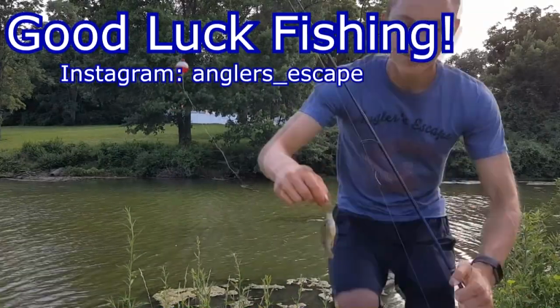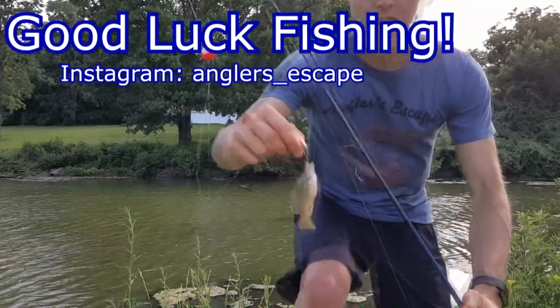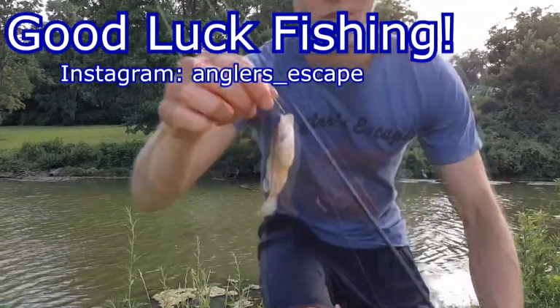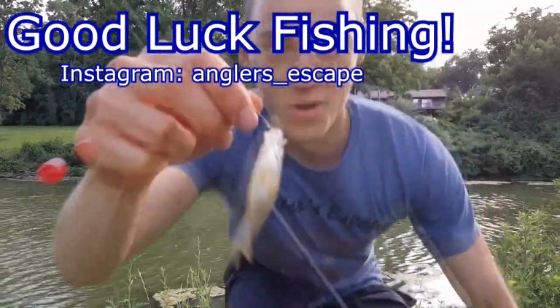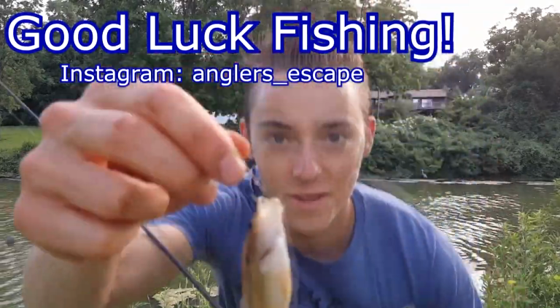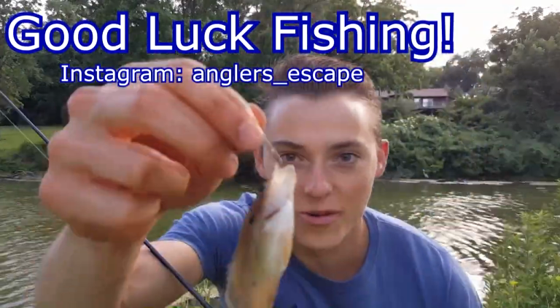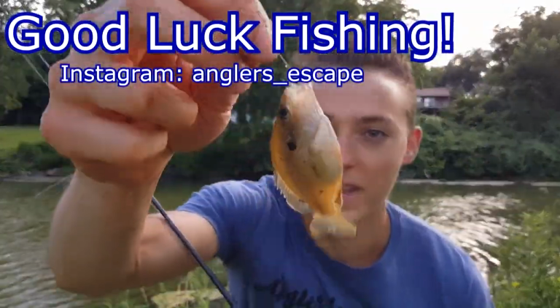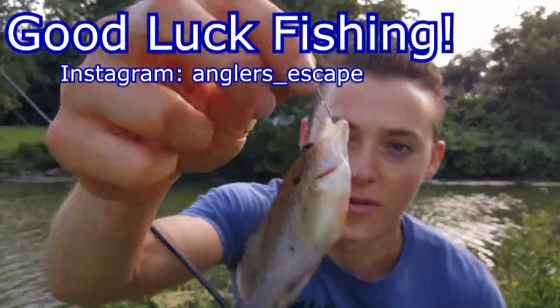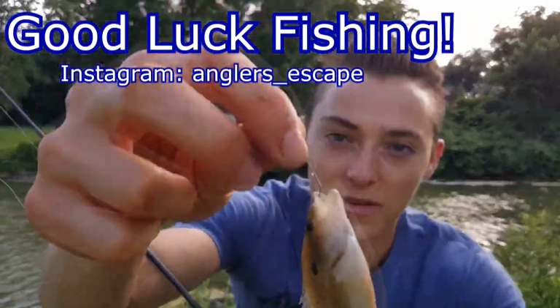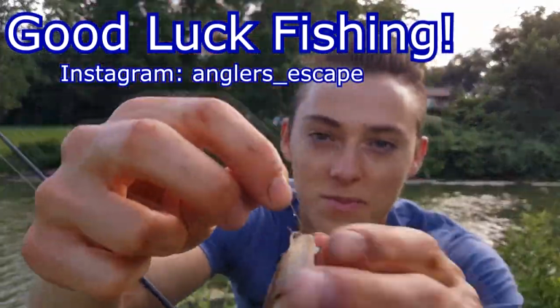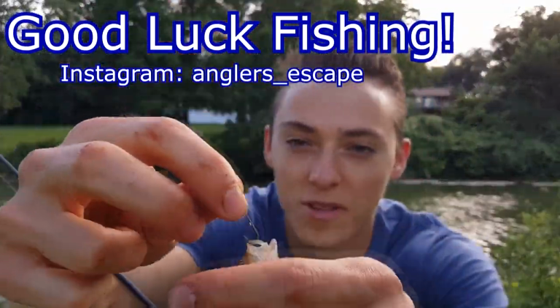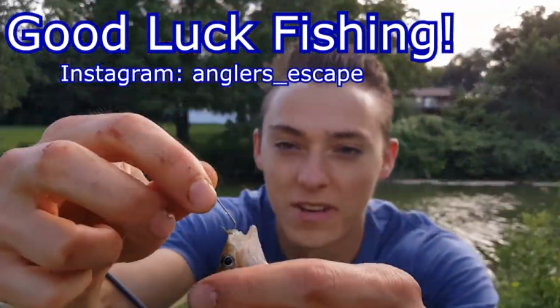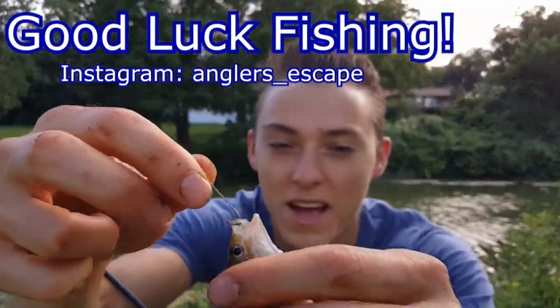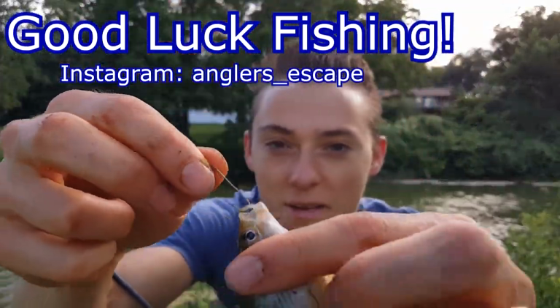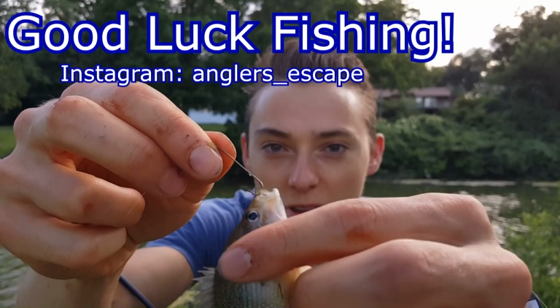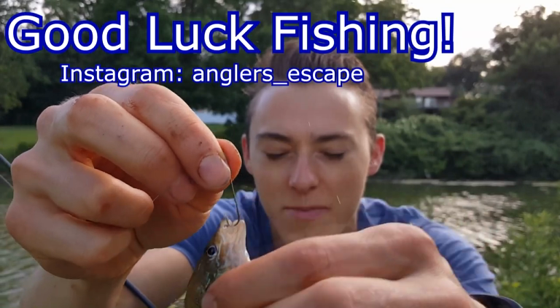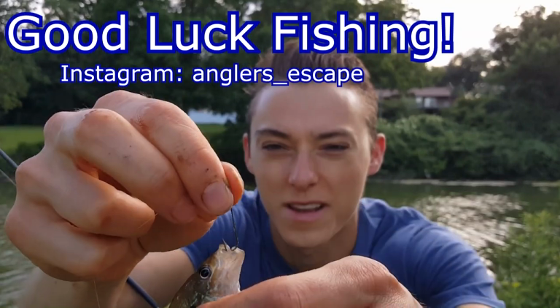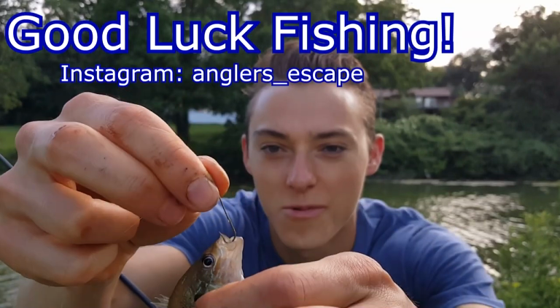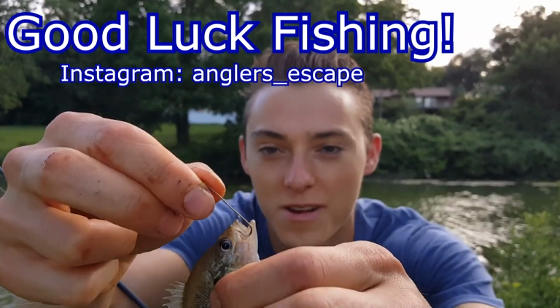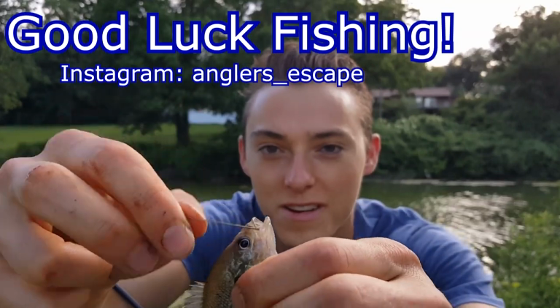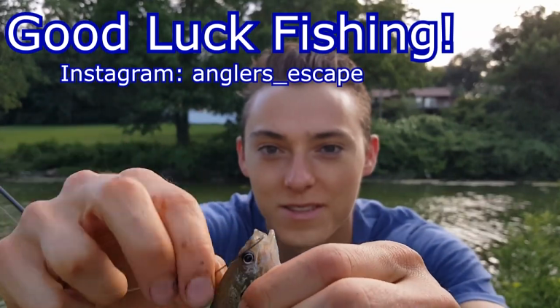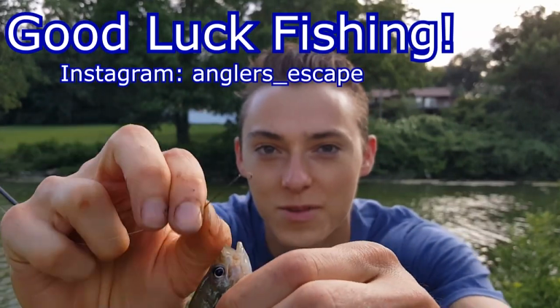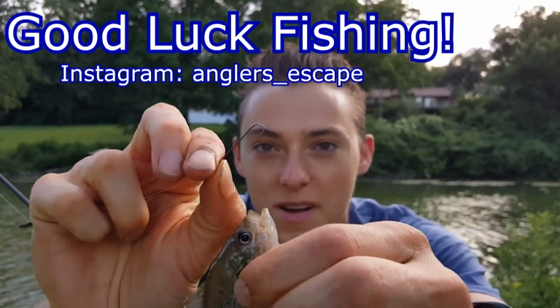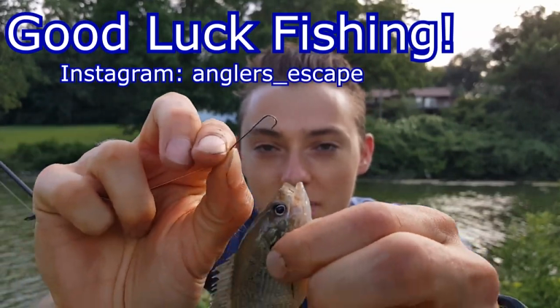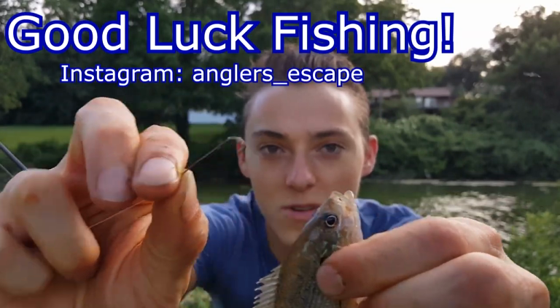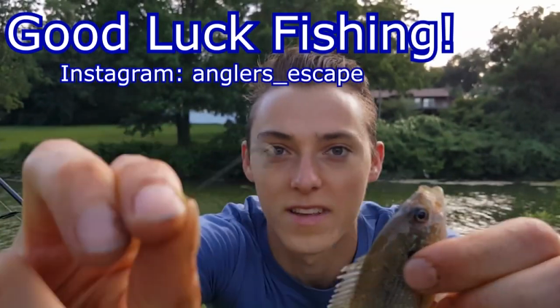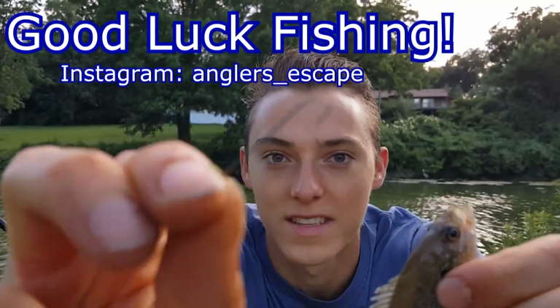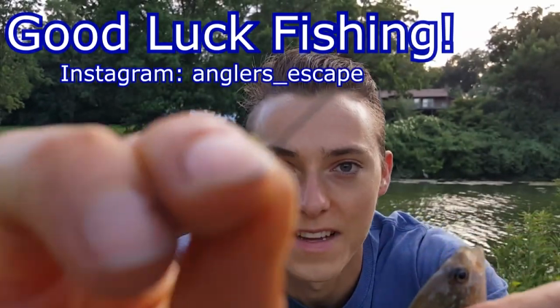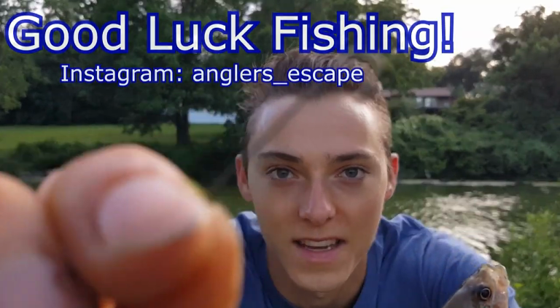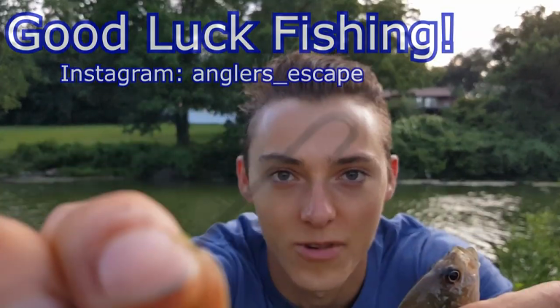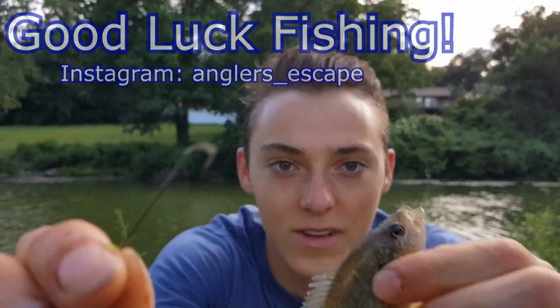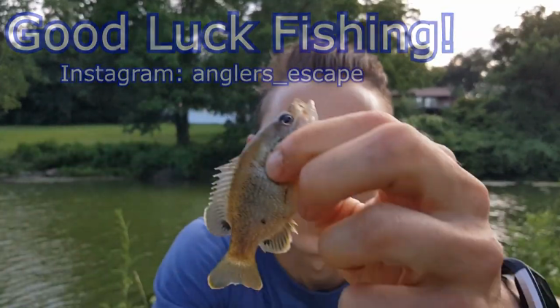Another one on the cricket — a real small little guy. We'll get him back in the water as soon as possible. Size 8 cricket hook.